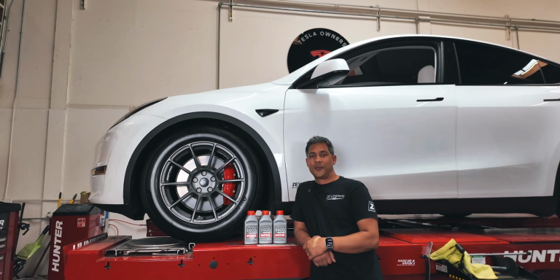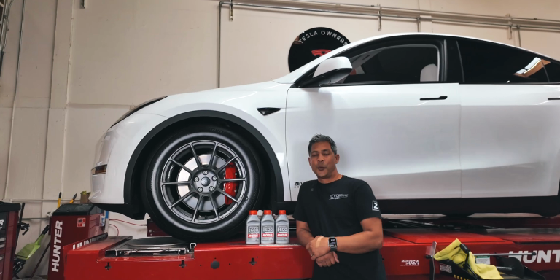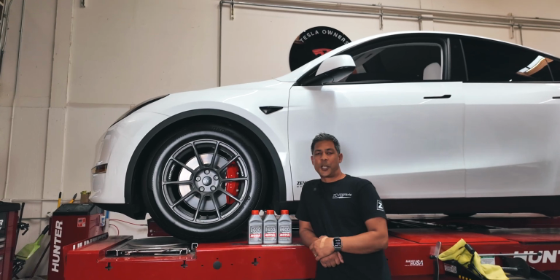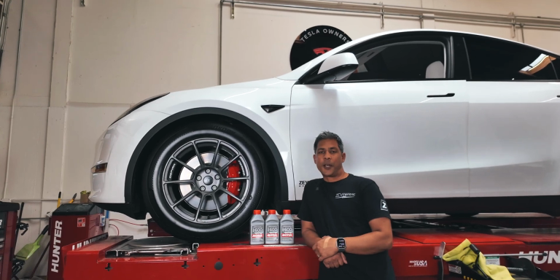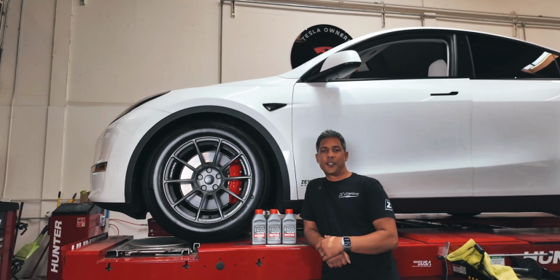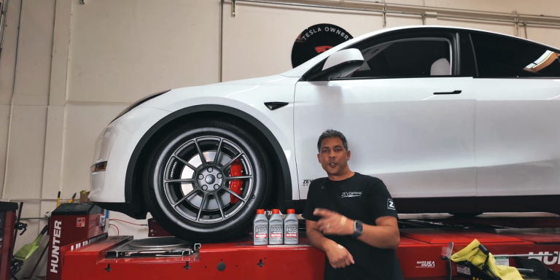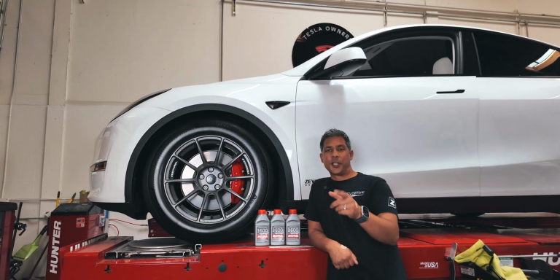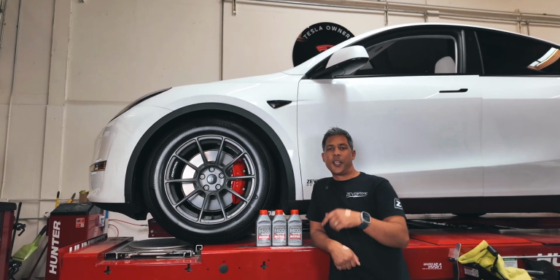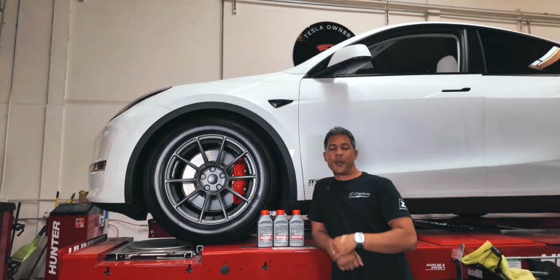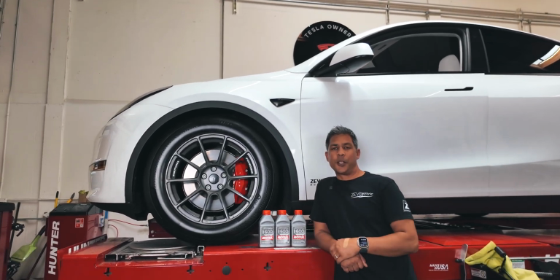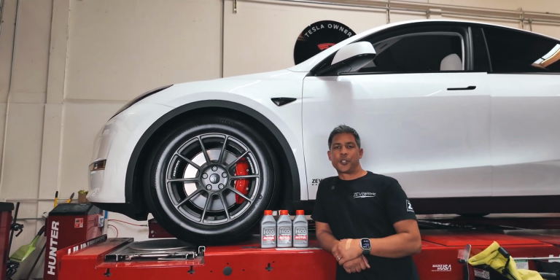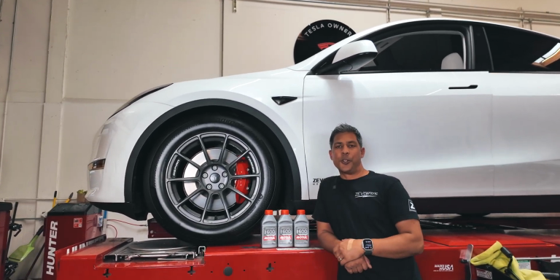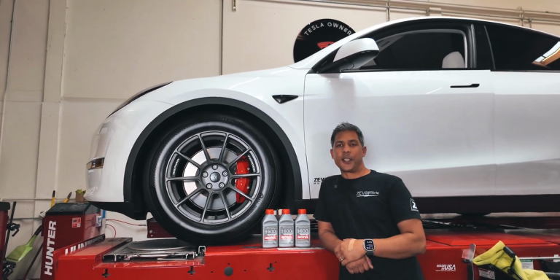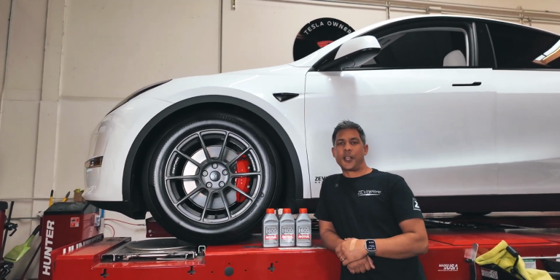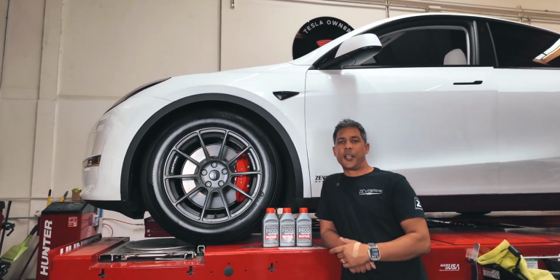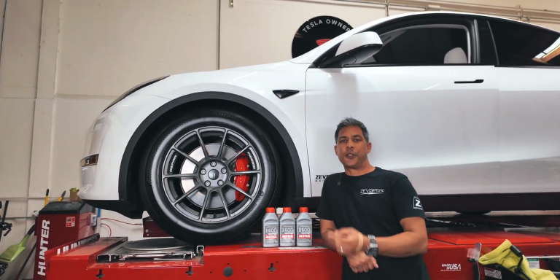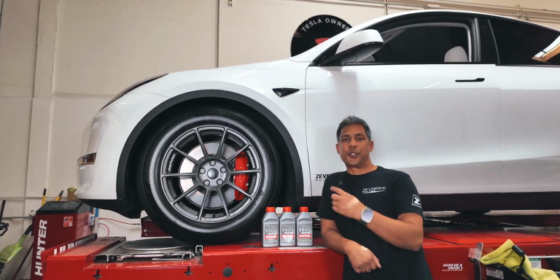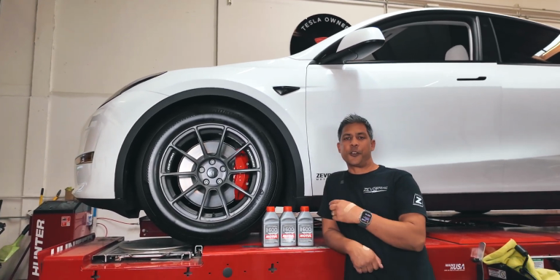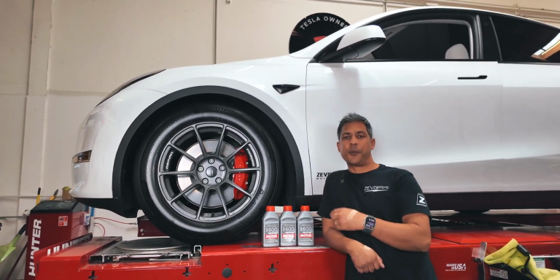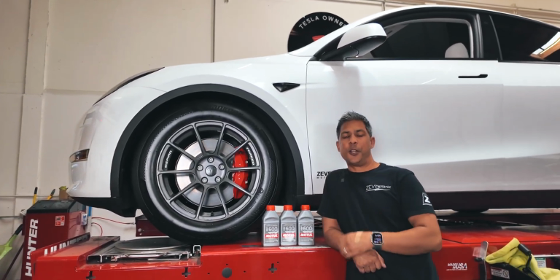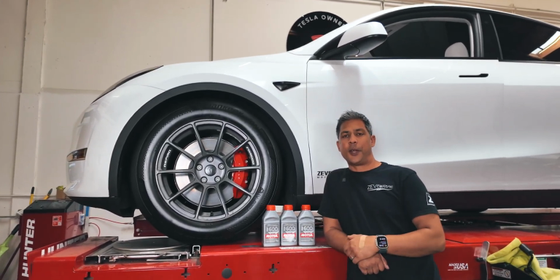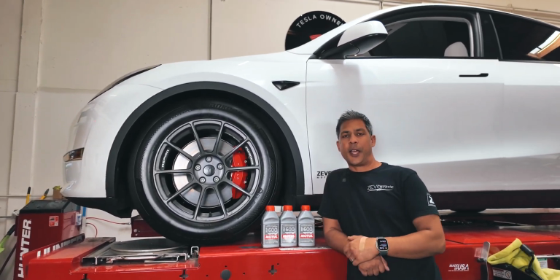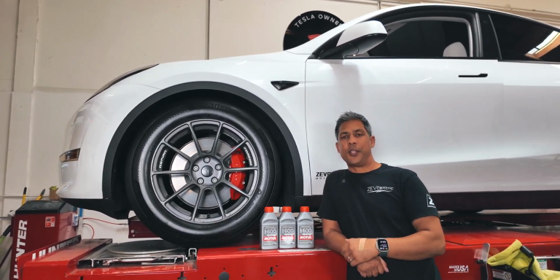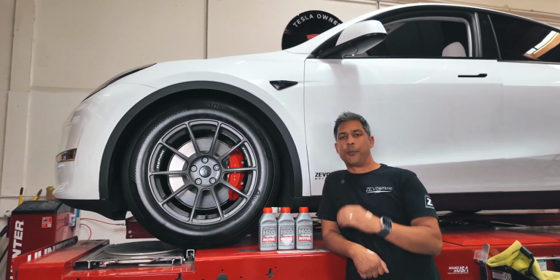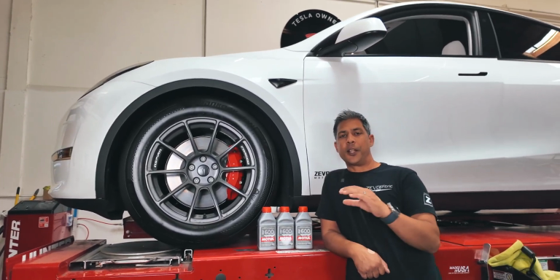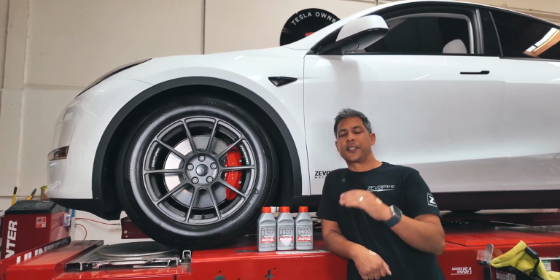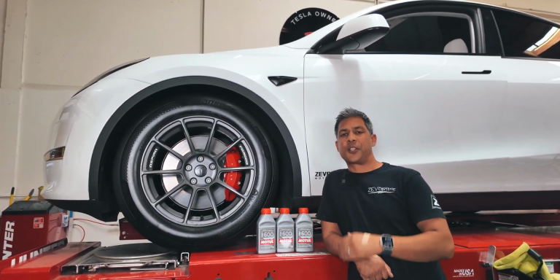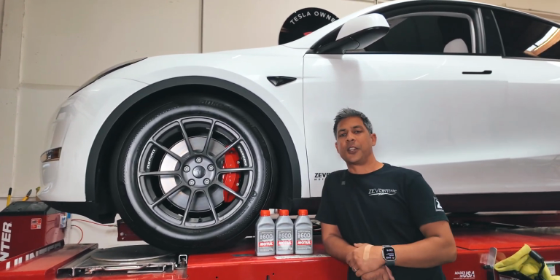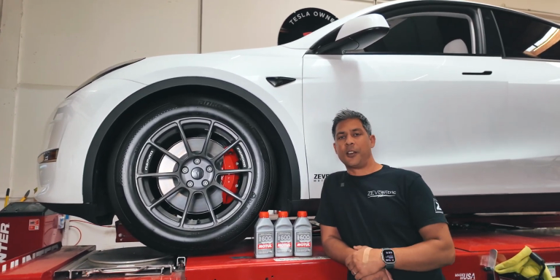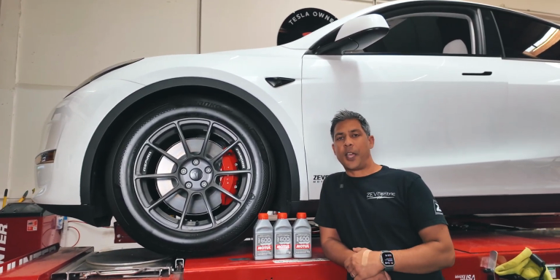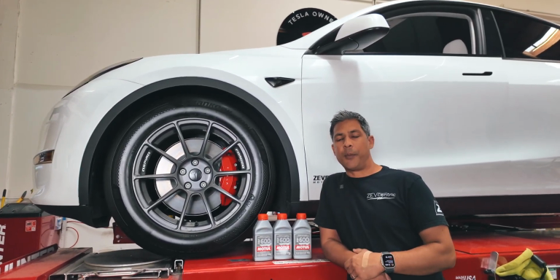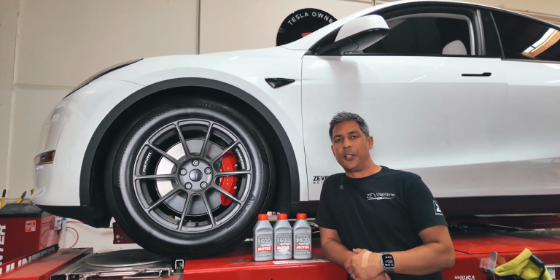What's up guys? Today I'm going to show you how to enter the service menu and the brake section of that menu.